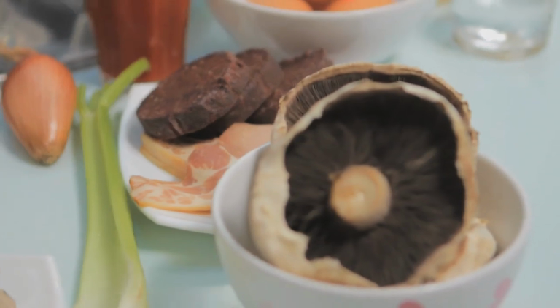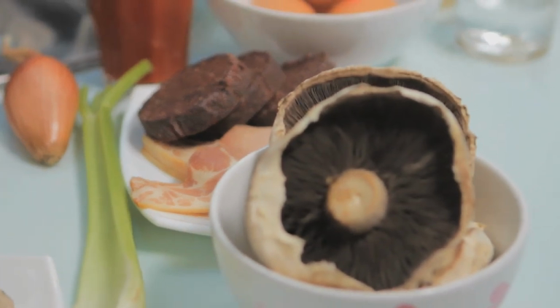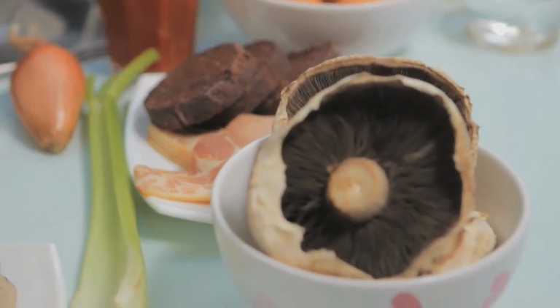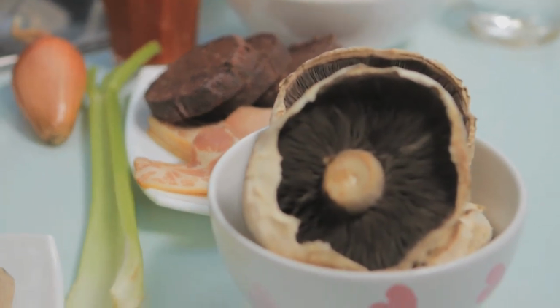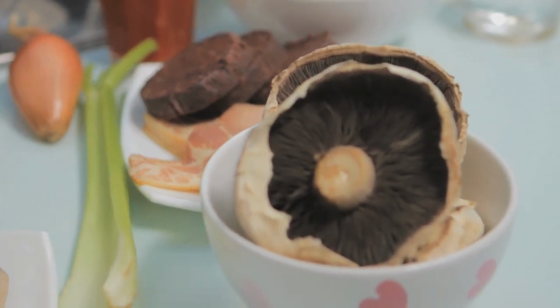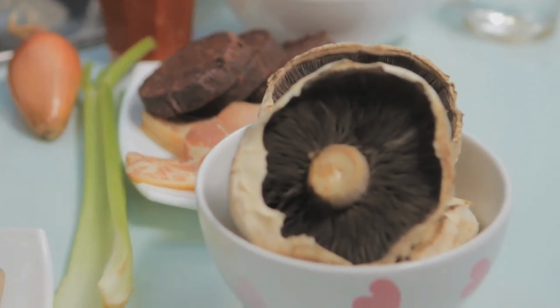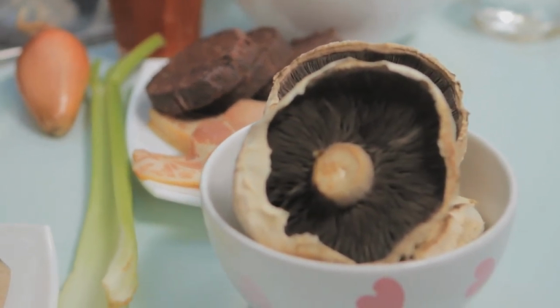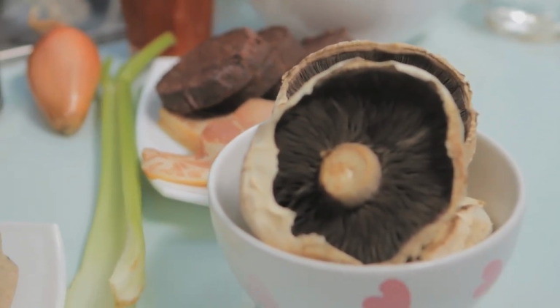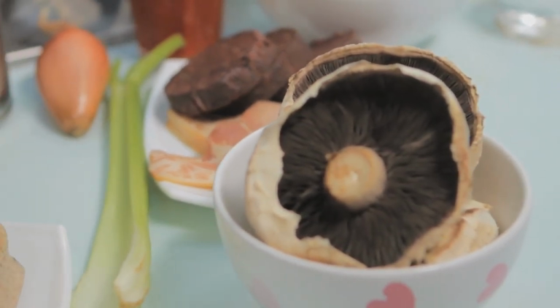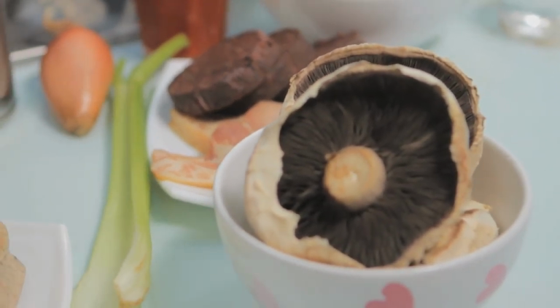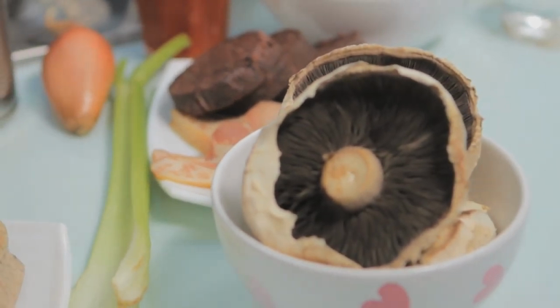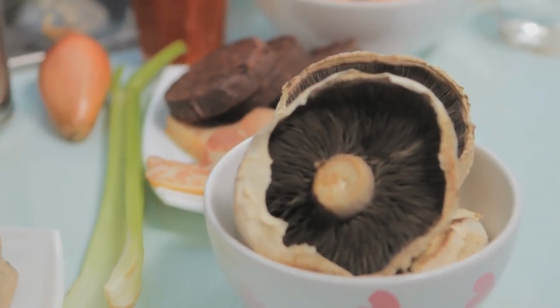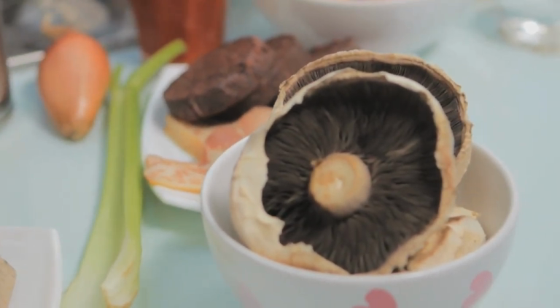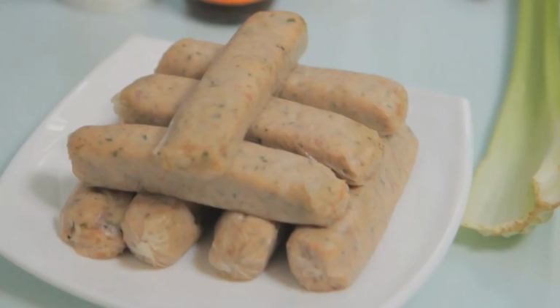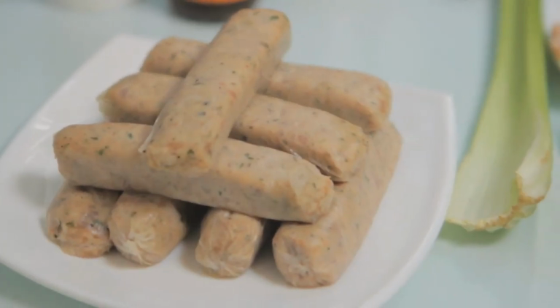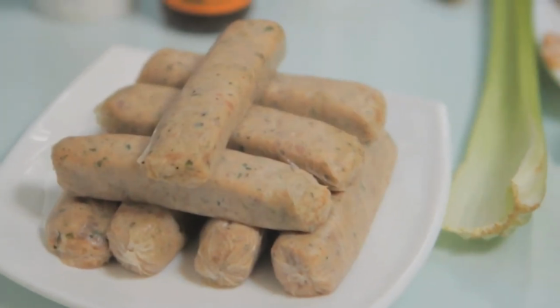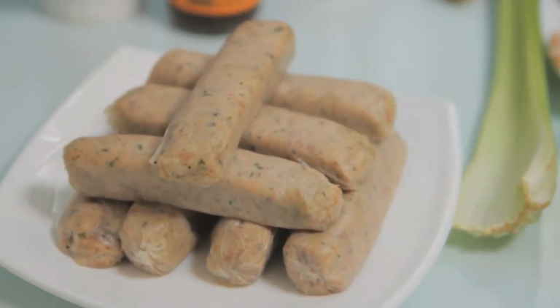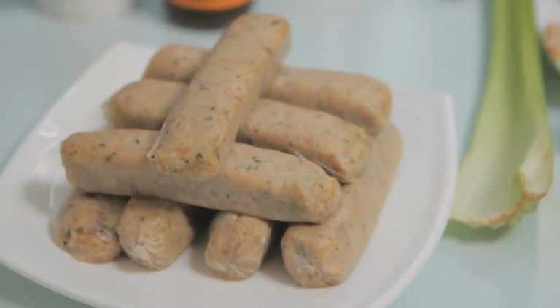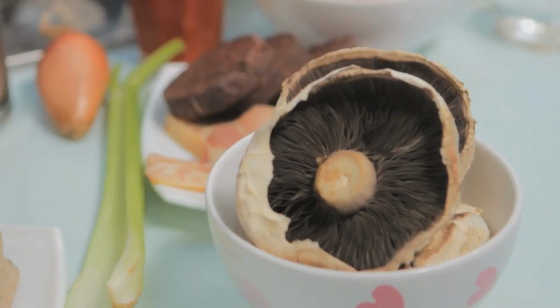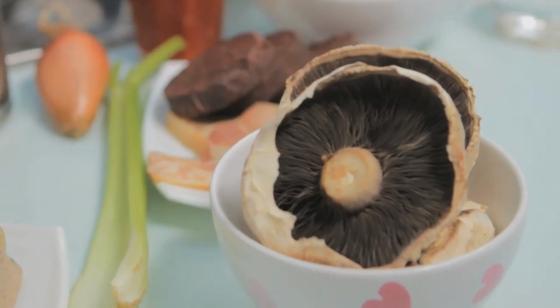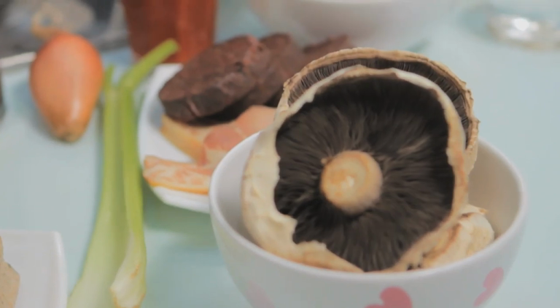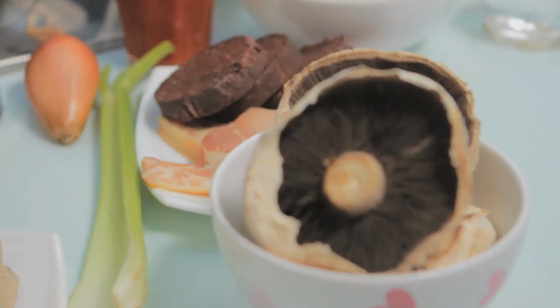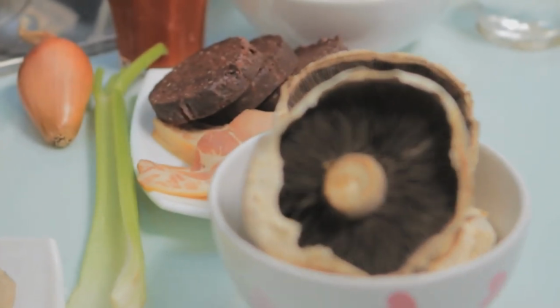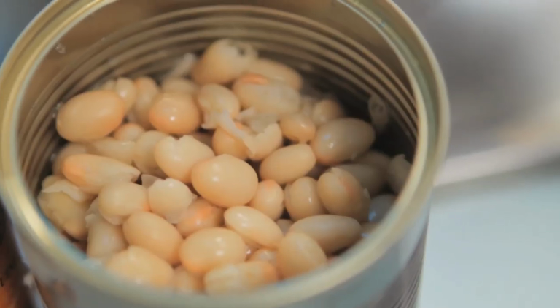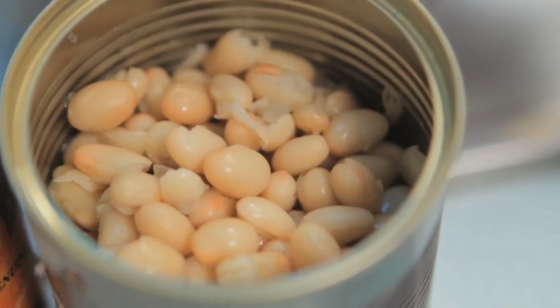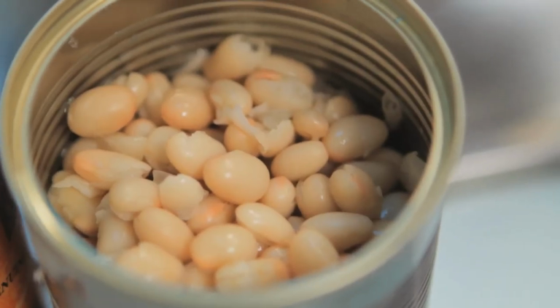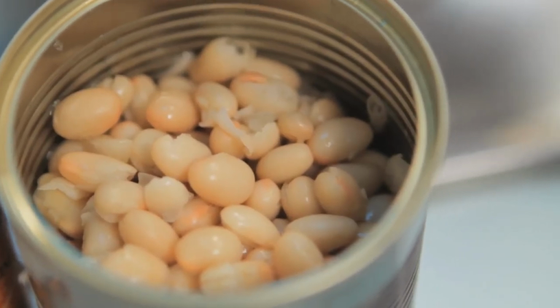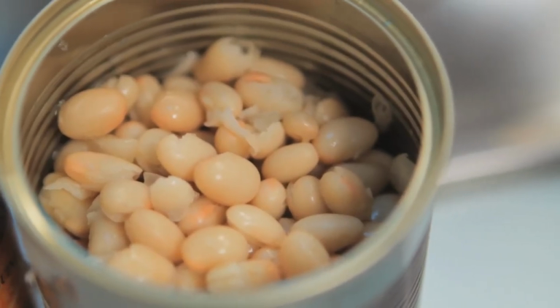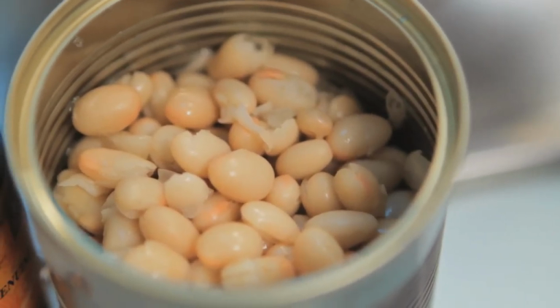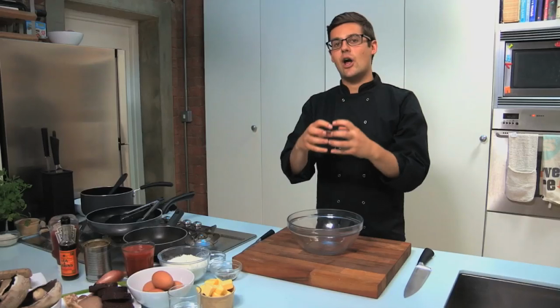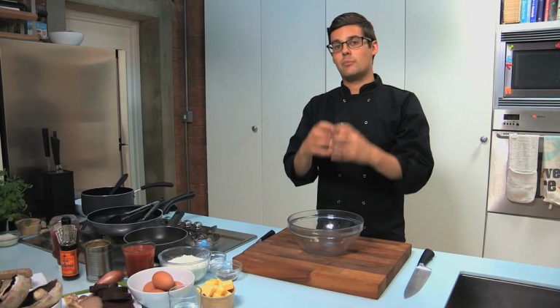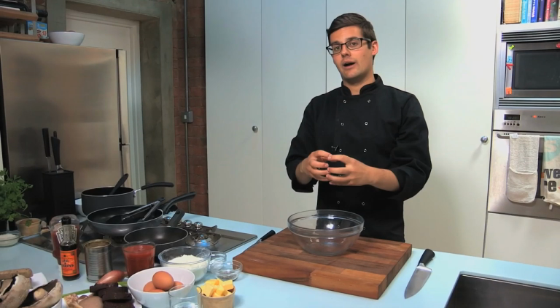What's great about this is we're going to put all the ingredients from a full English breakfast — that's sausage, bacon, black pudding, mushroom, baked beans — all inside of a pie.